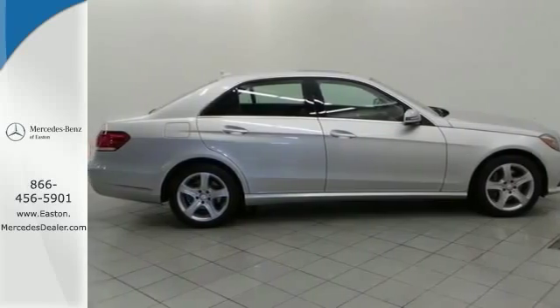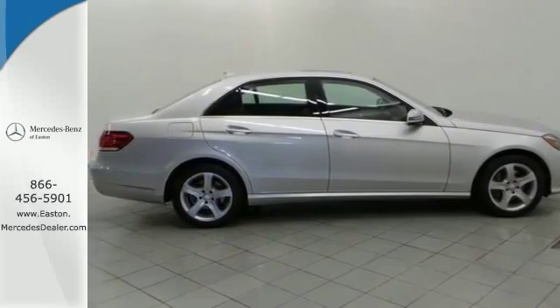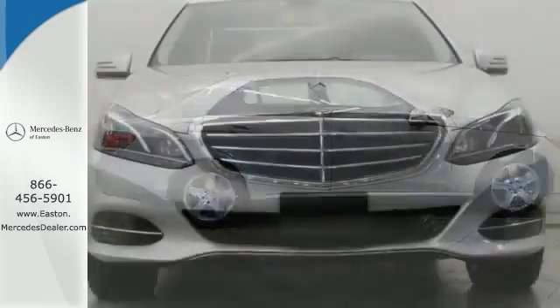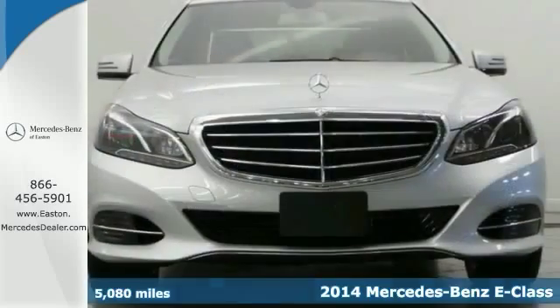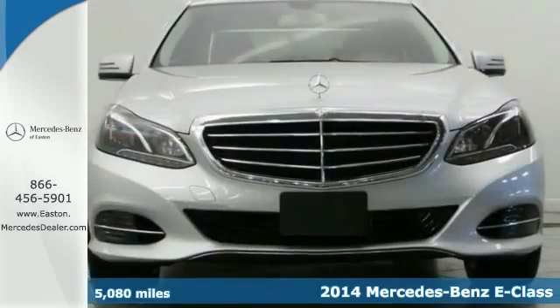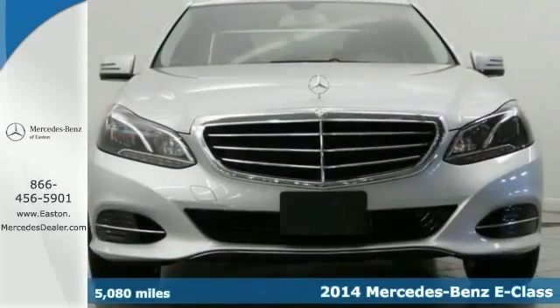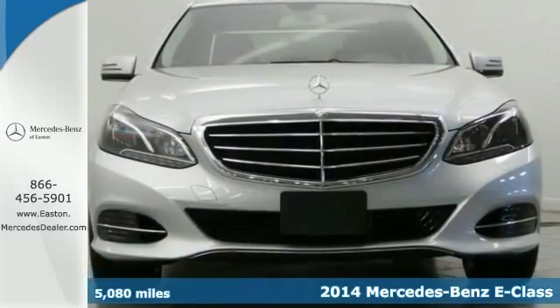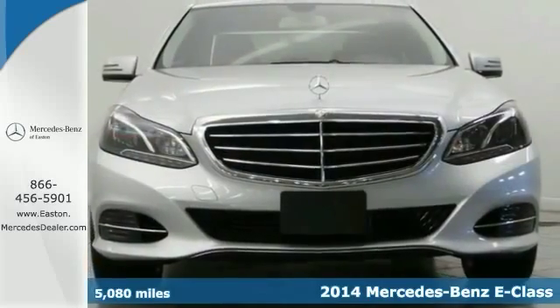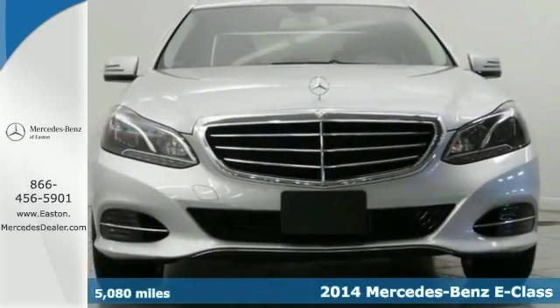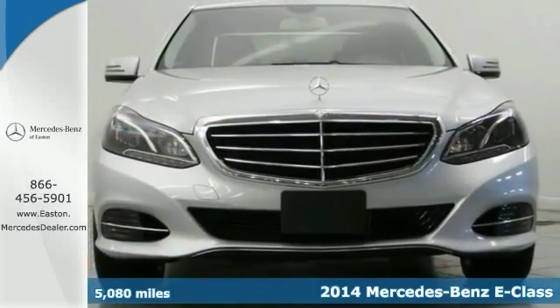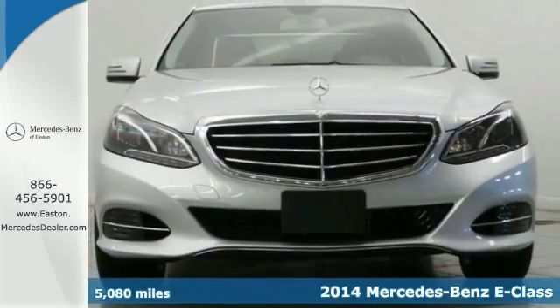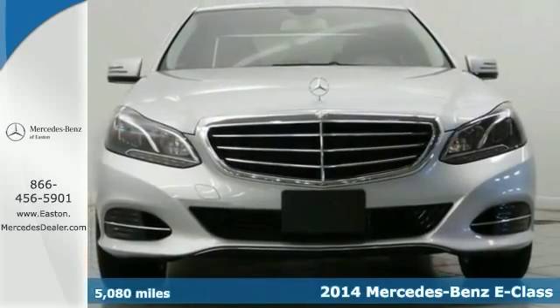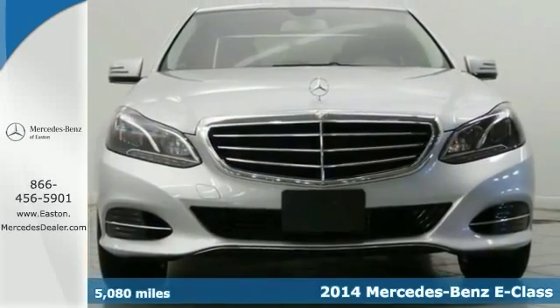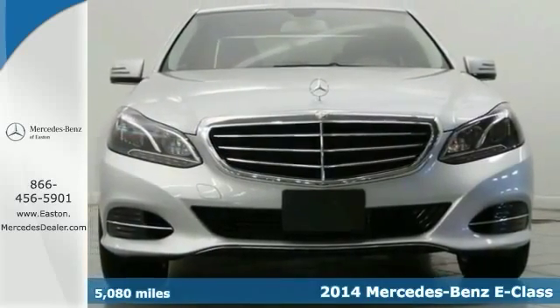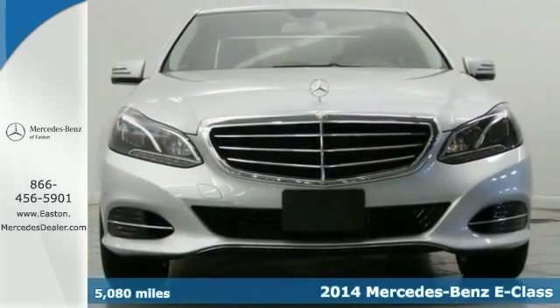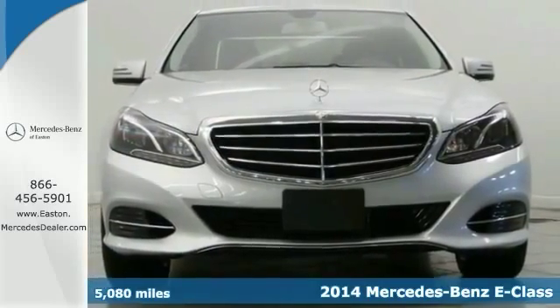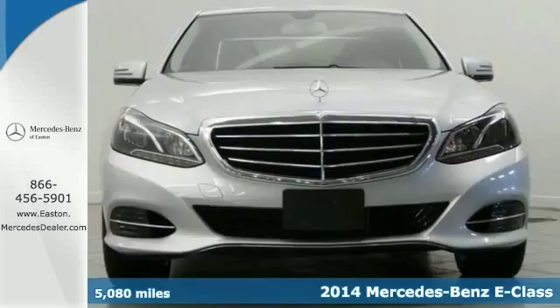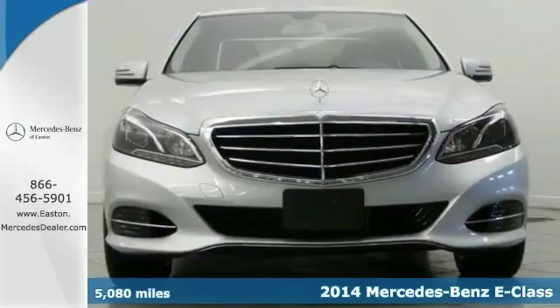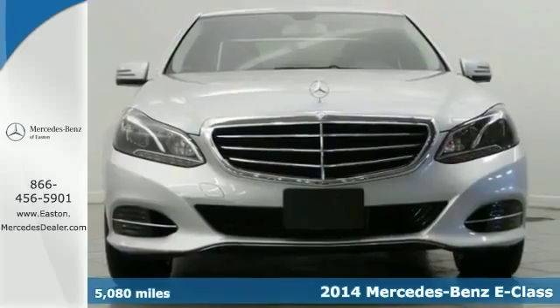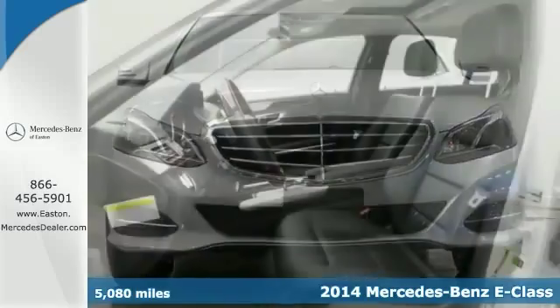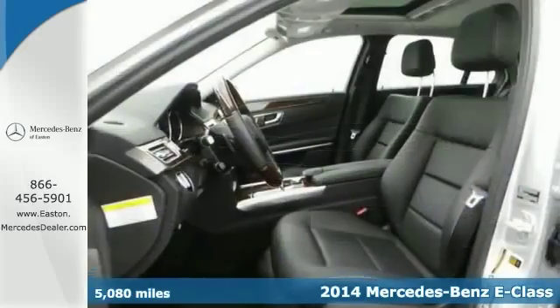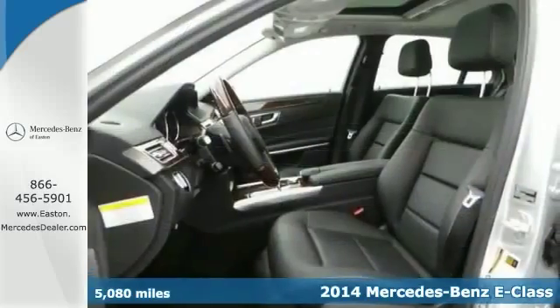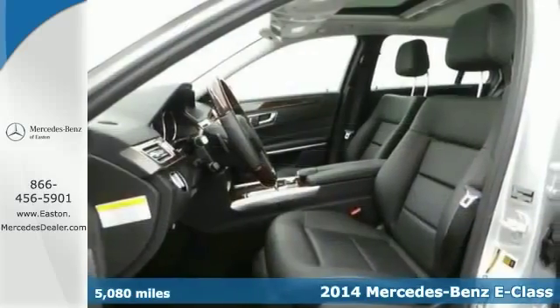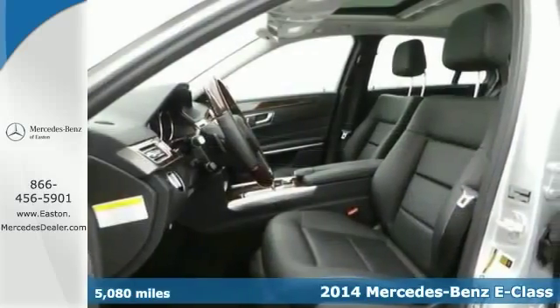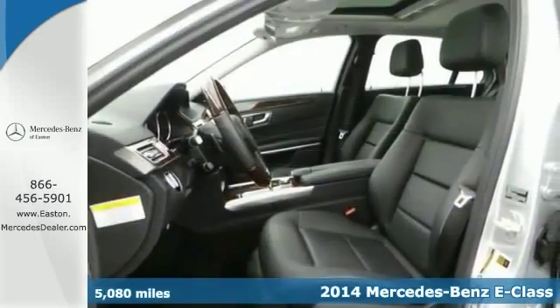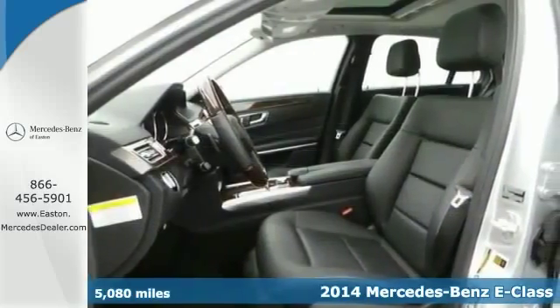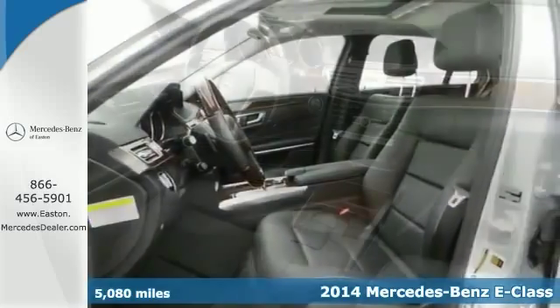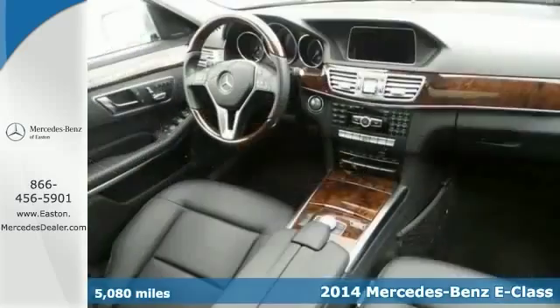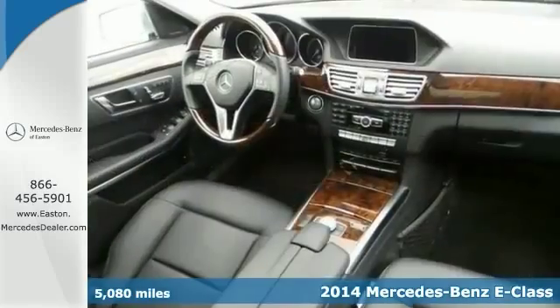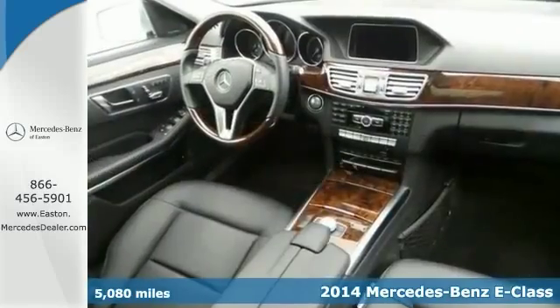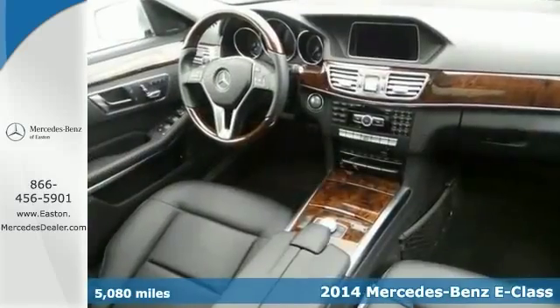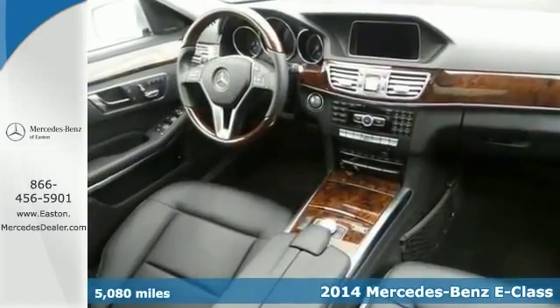Here's a nice 2014 Mercedes-Benz E350 4MATIC. It has the P1 premium package and navigation system.